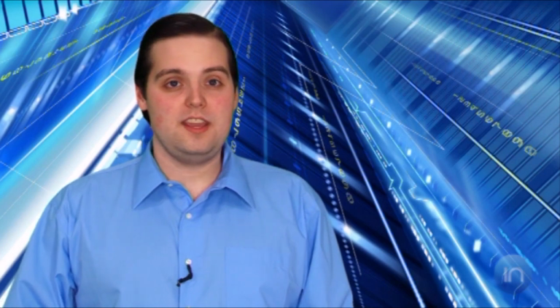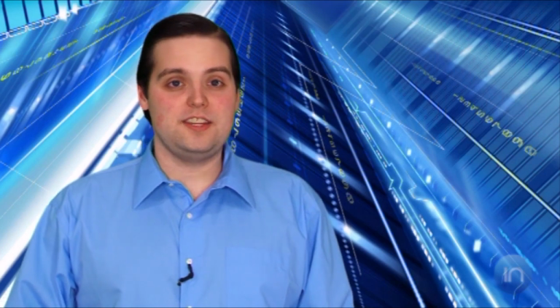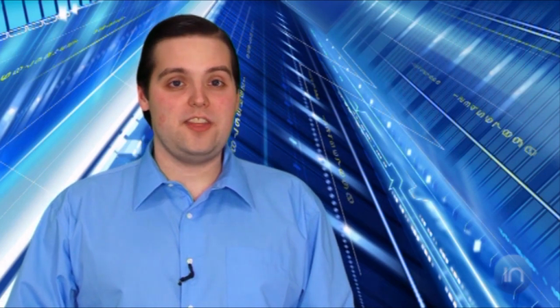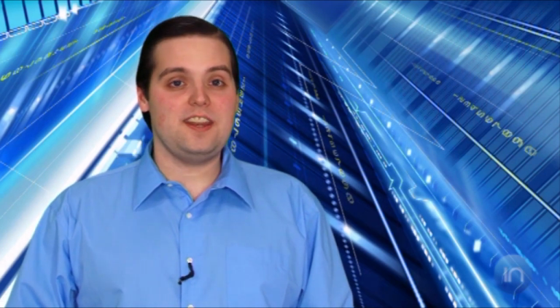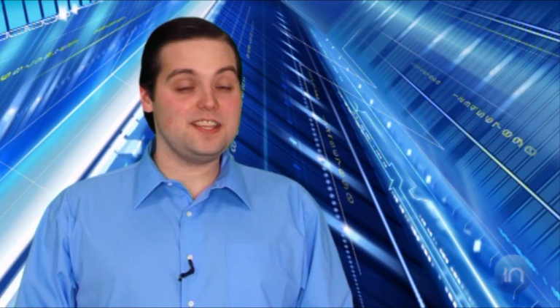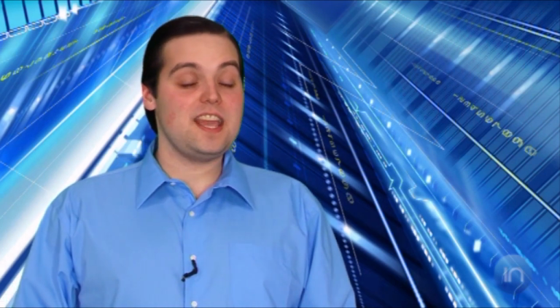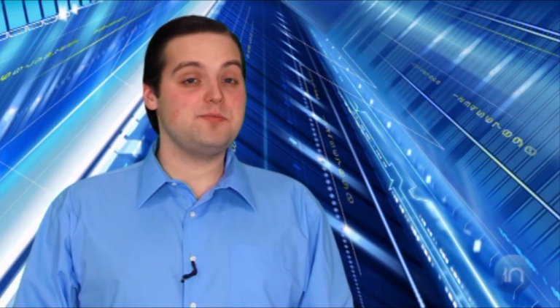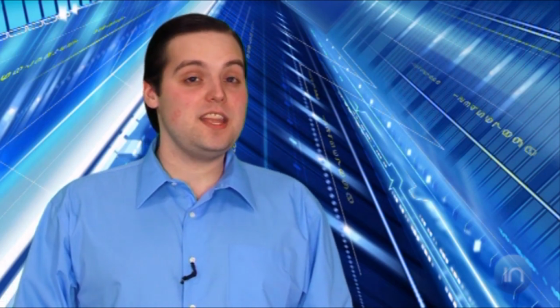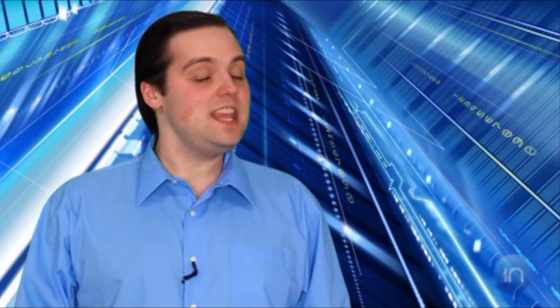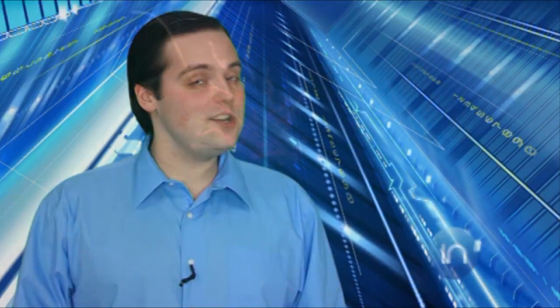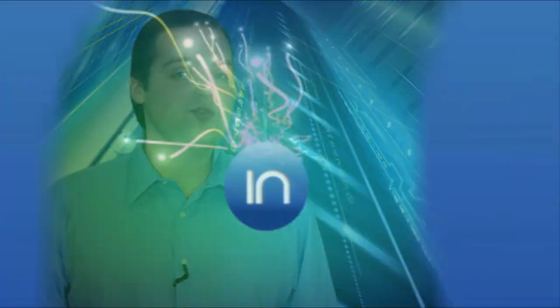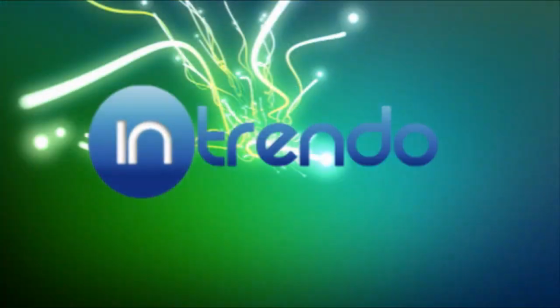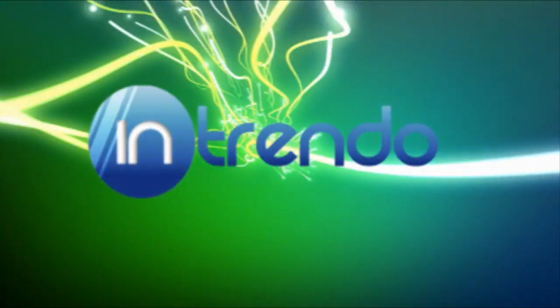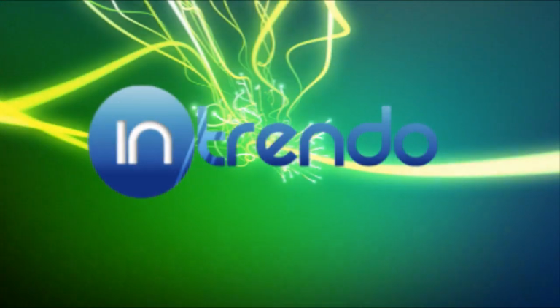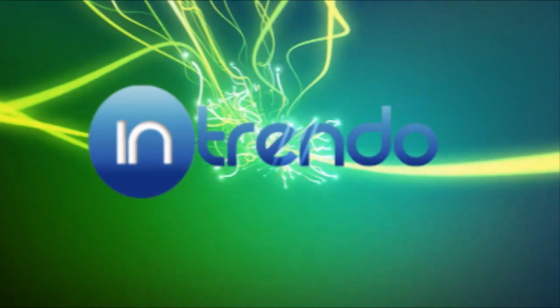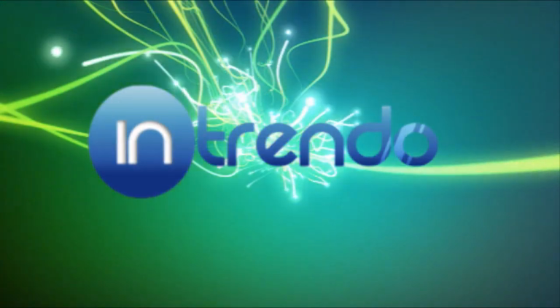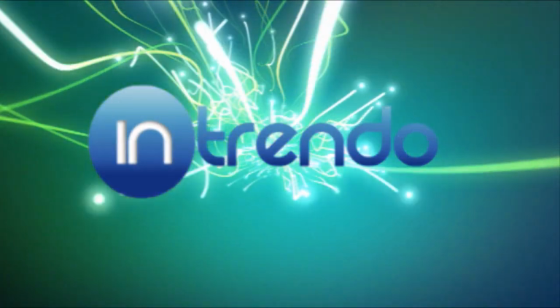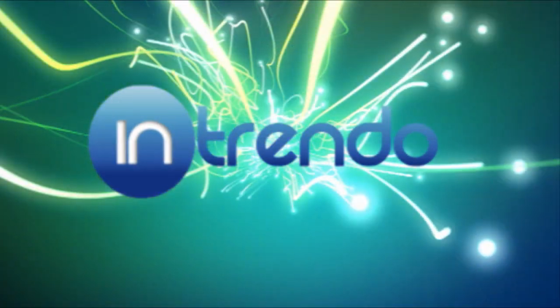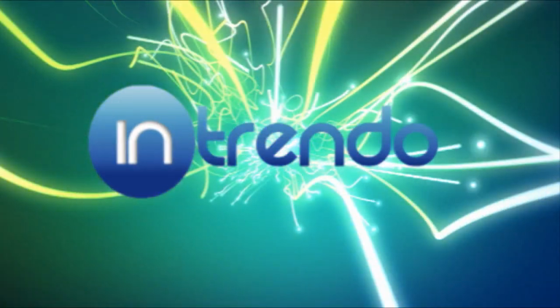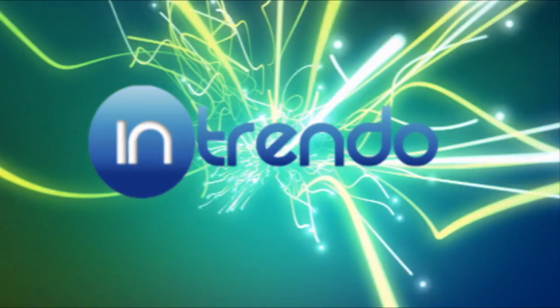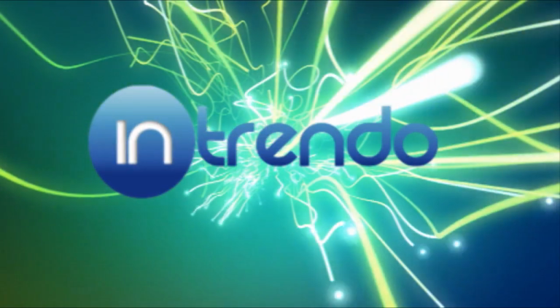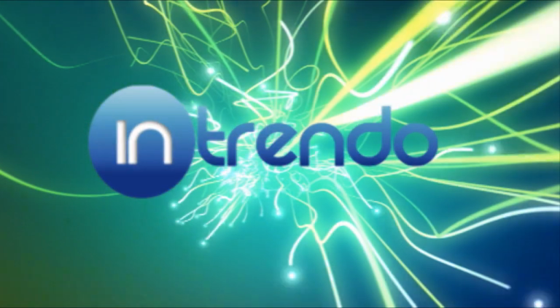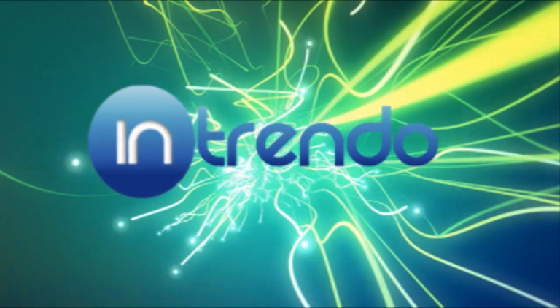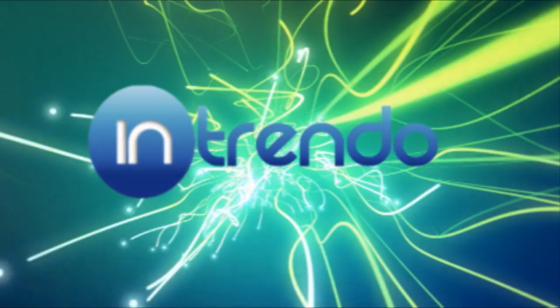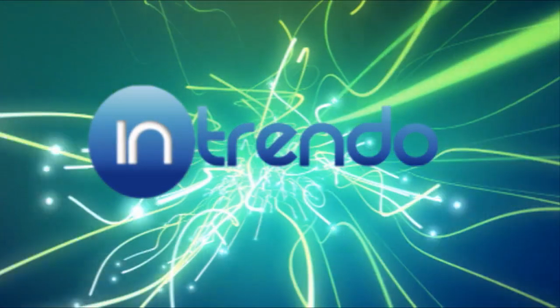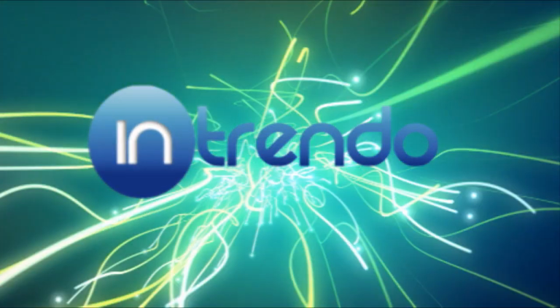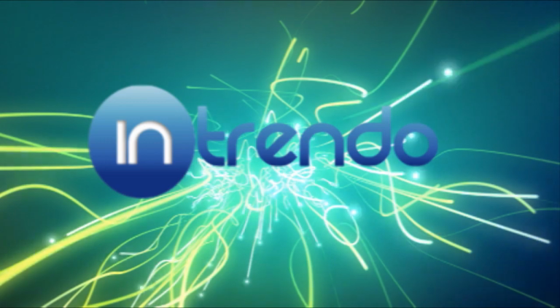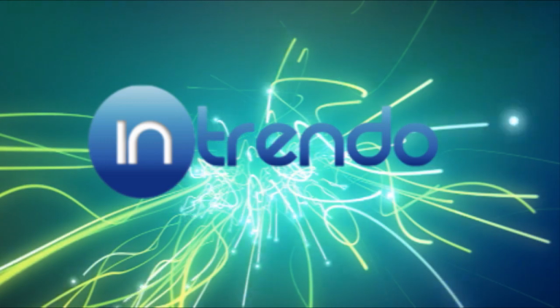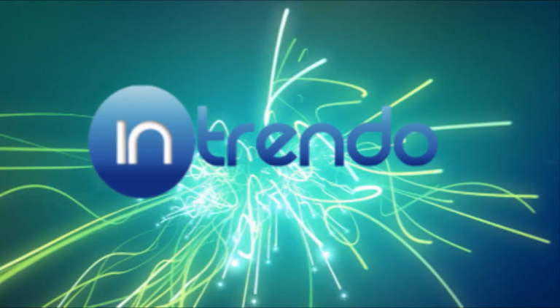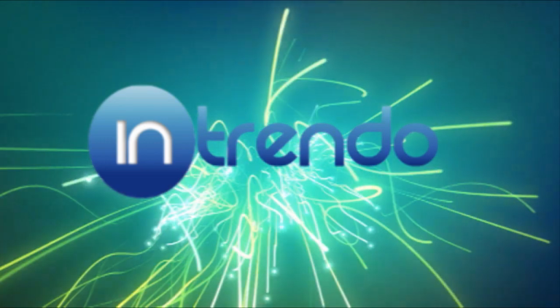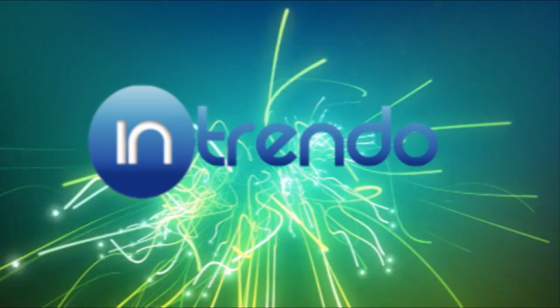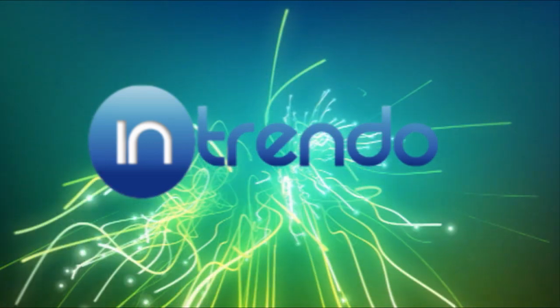Until then, this has been Intrendotech, your source for the latest trending tech news from around the web.